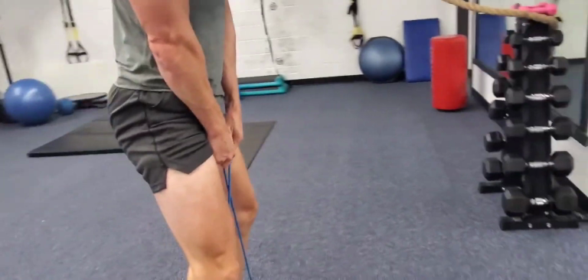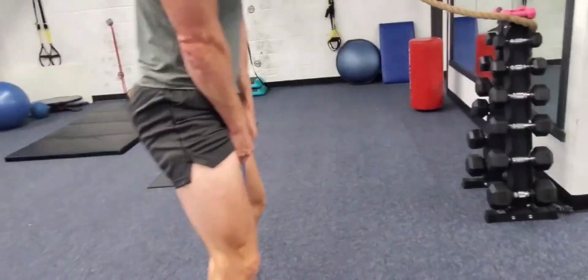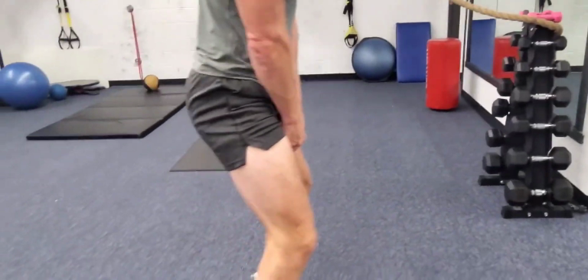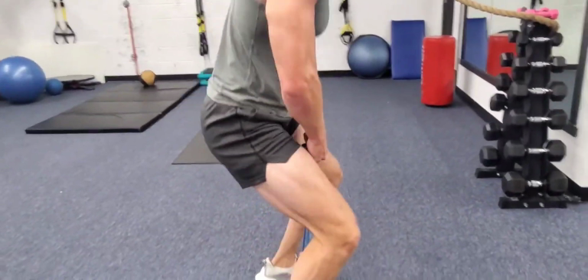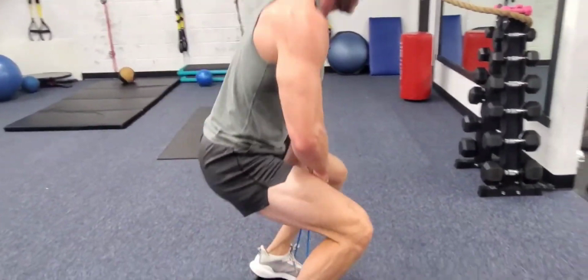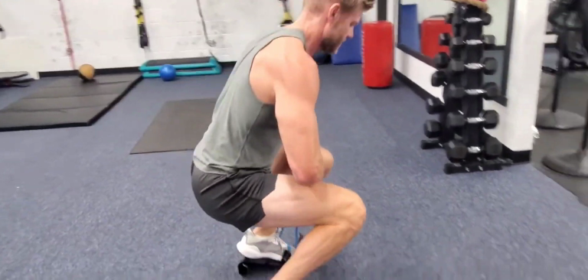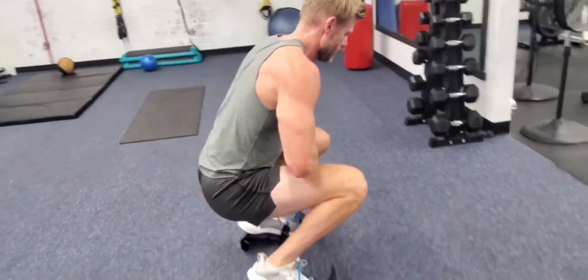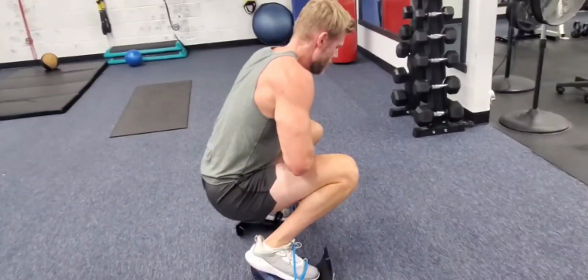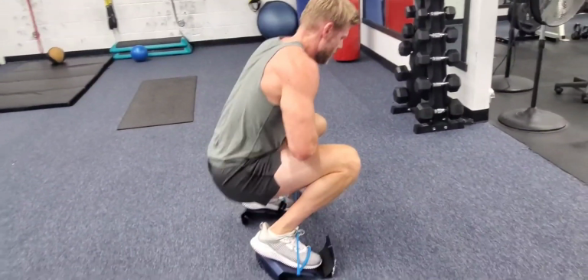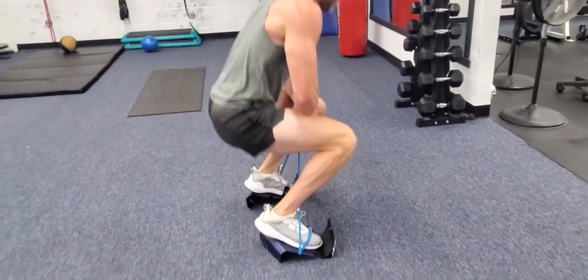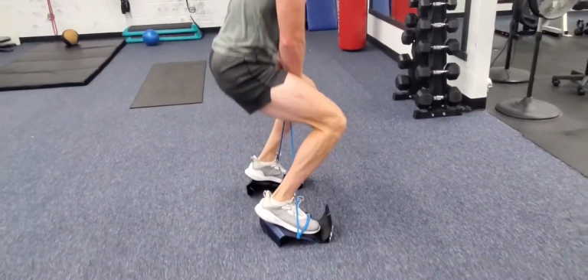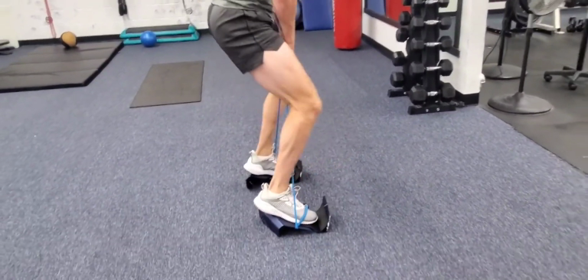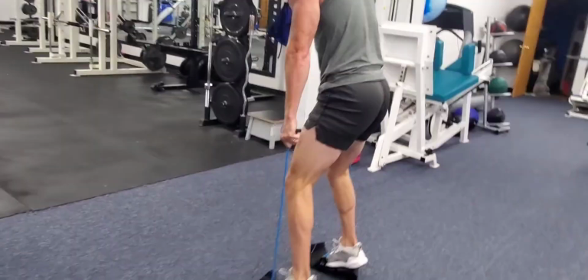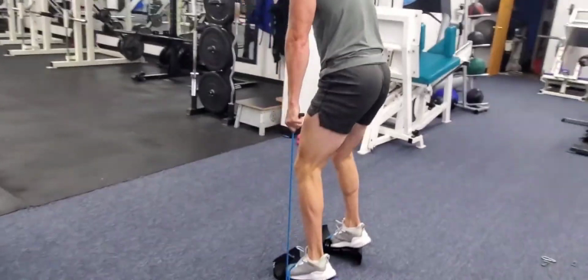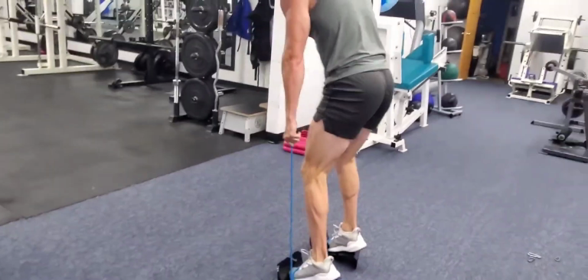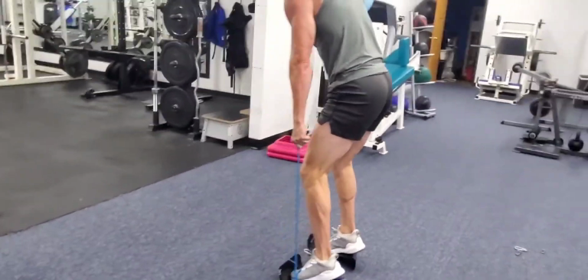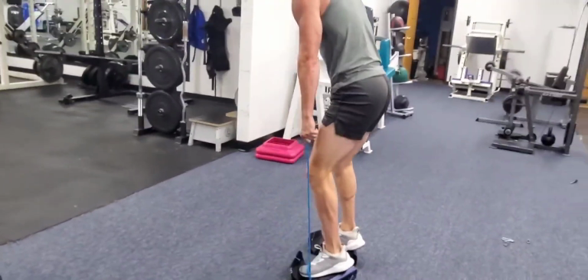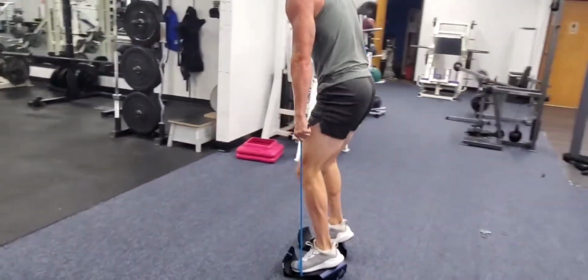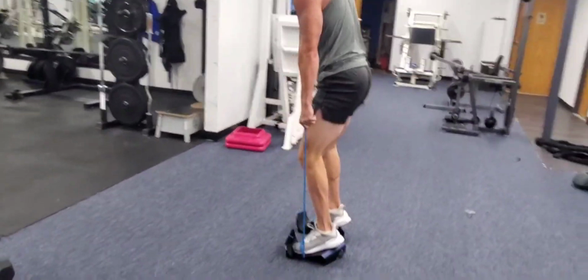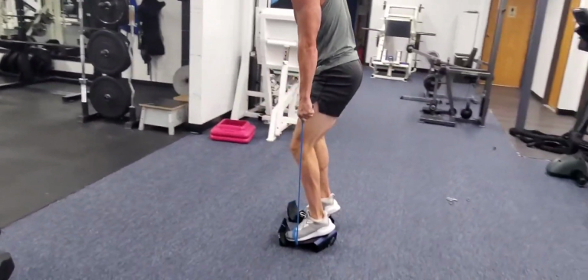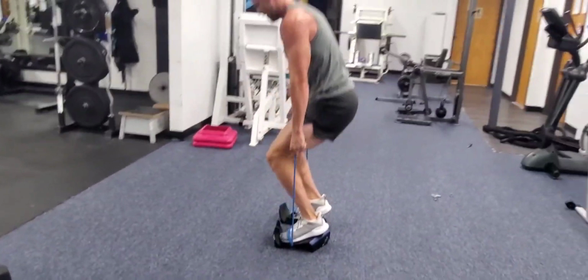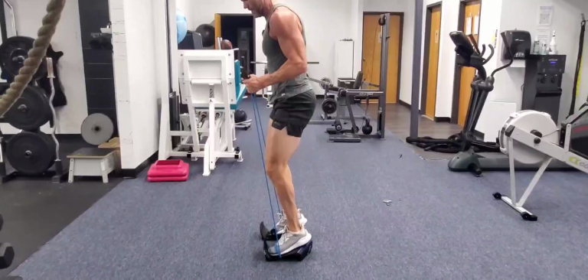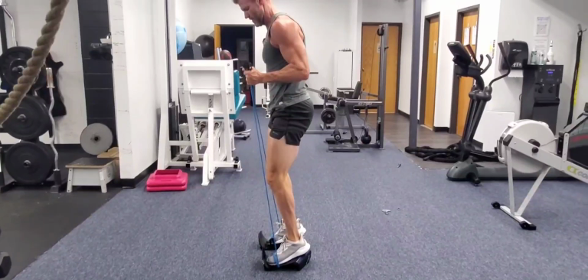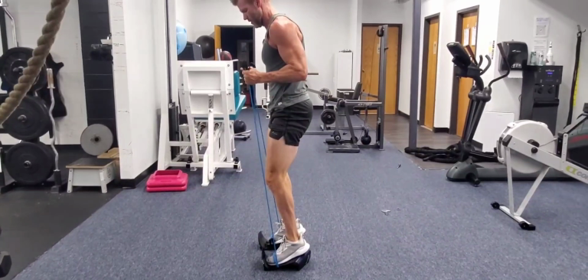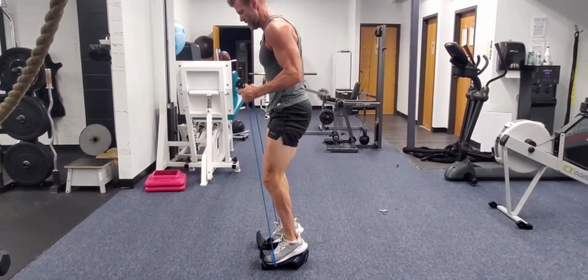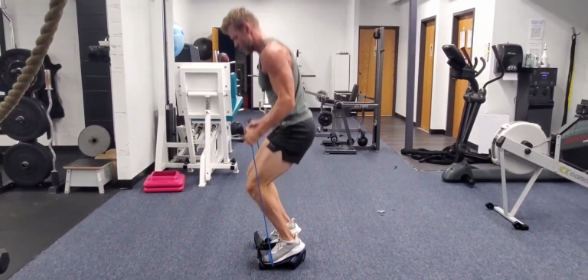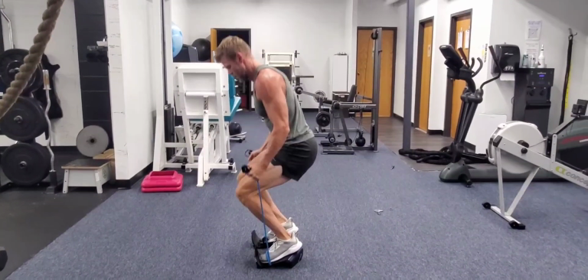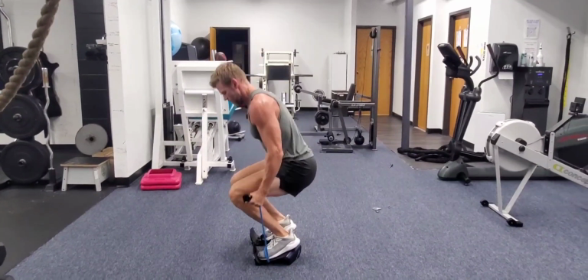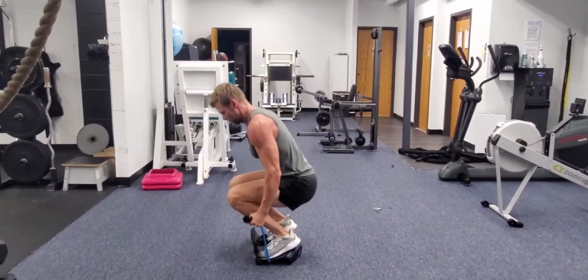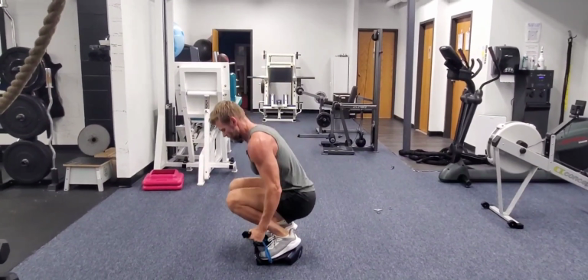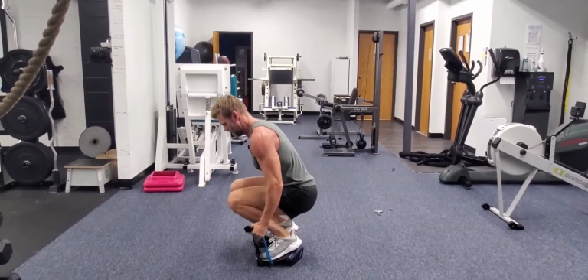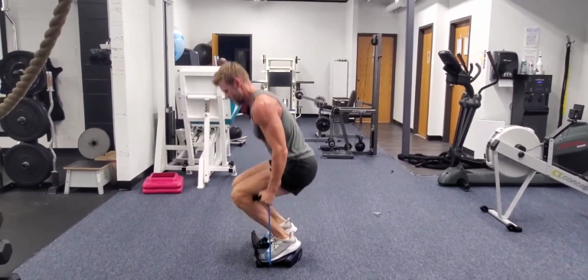It allows you to get nice and low. You can narrow your grip. You want to add the curl? You certainly can.